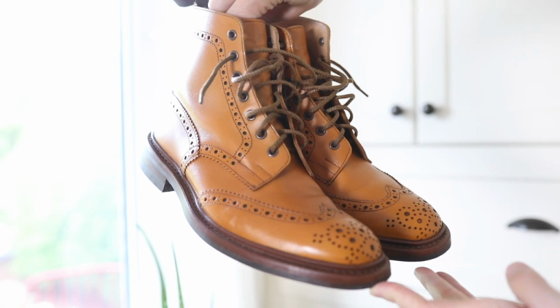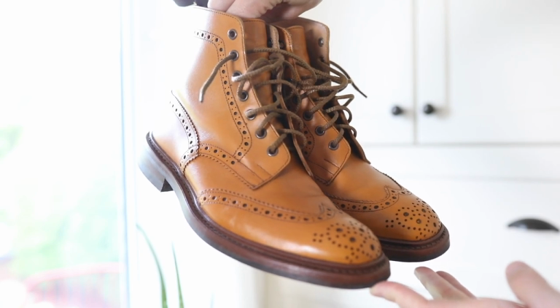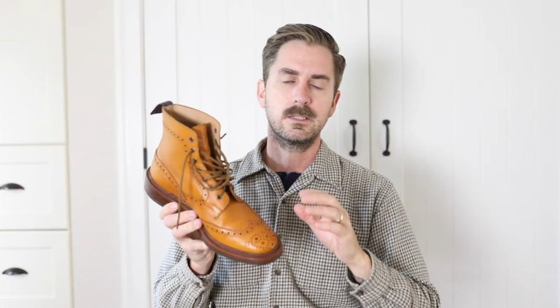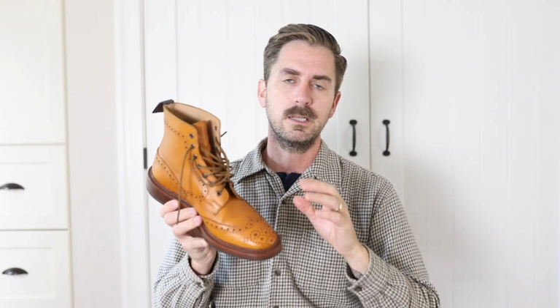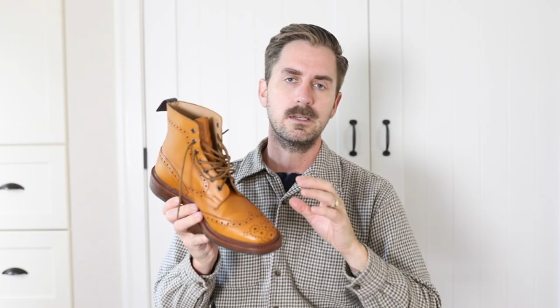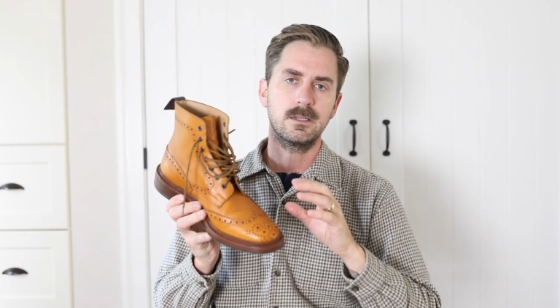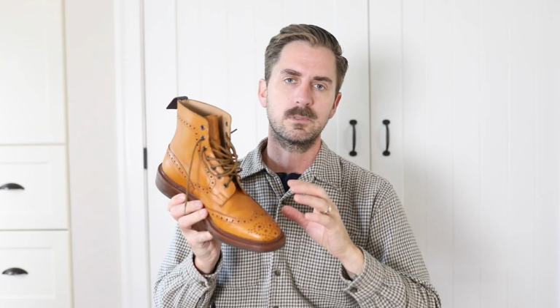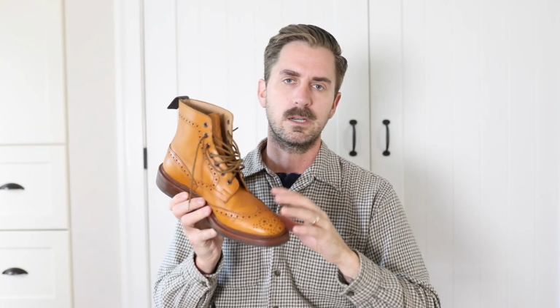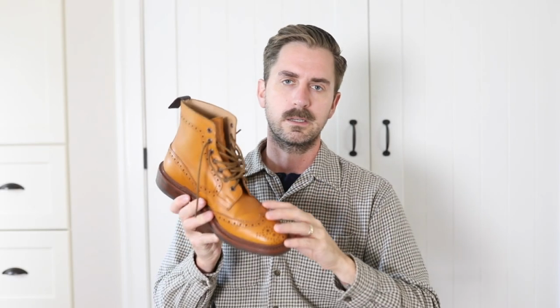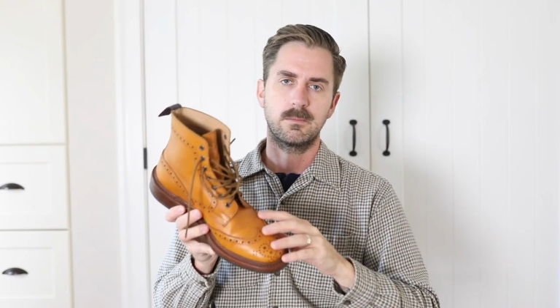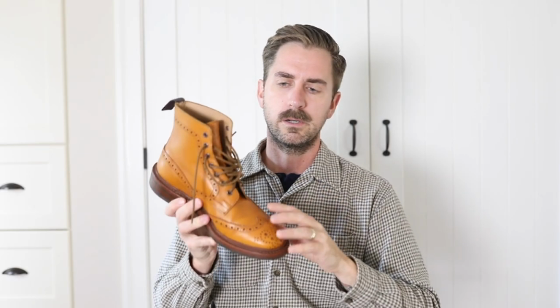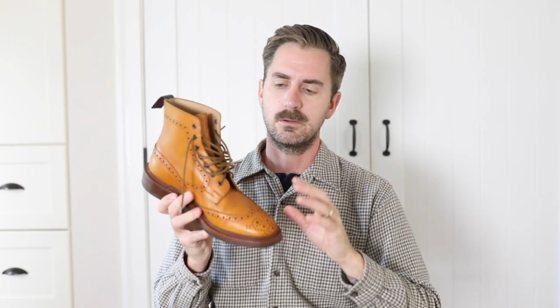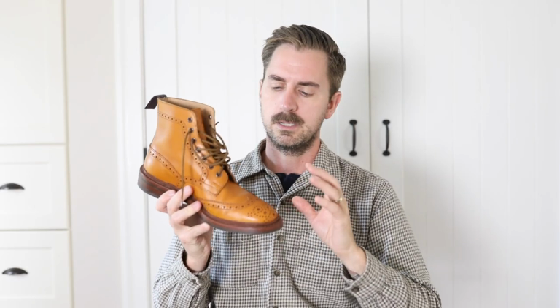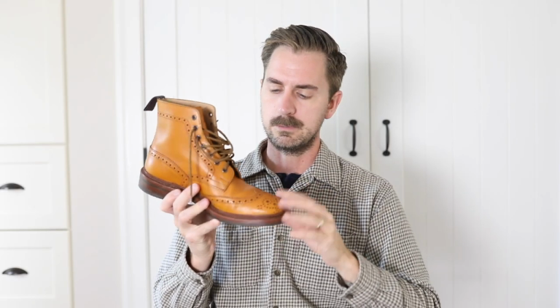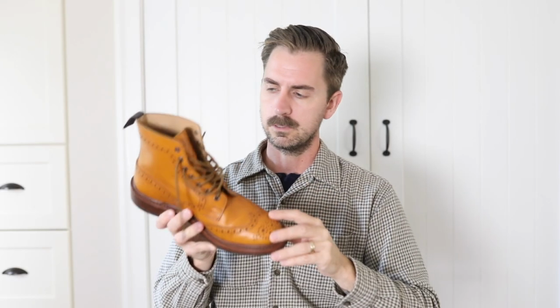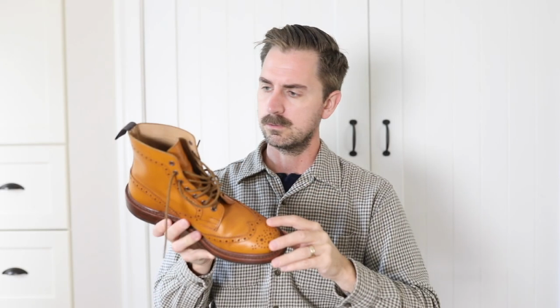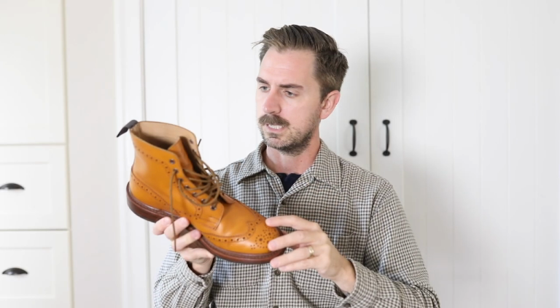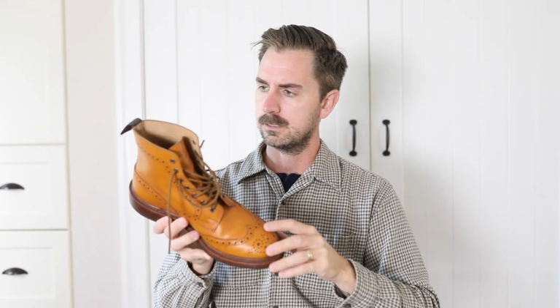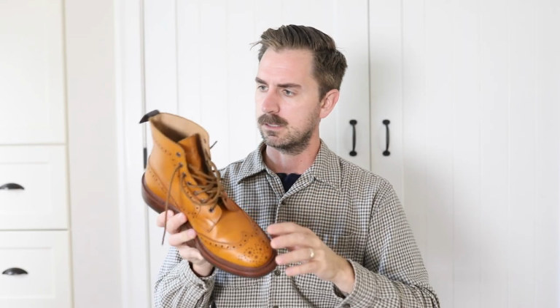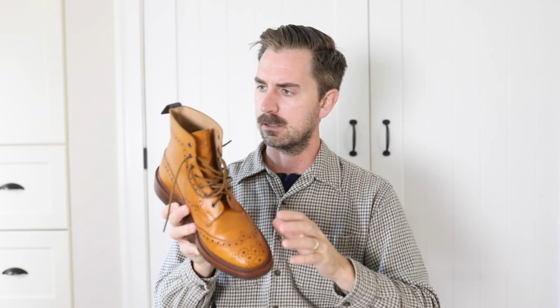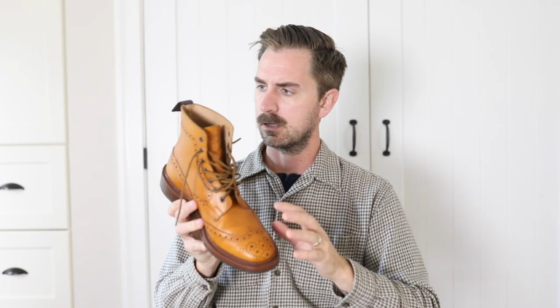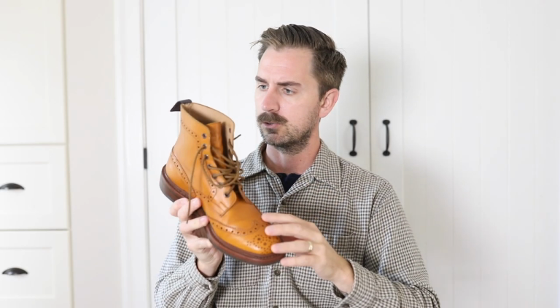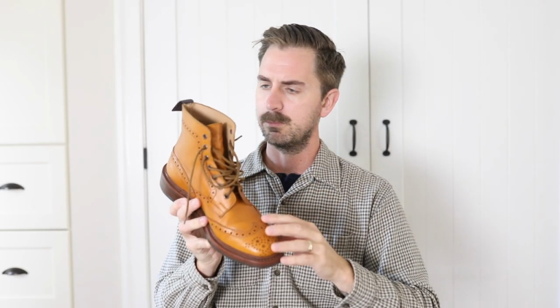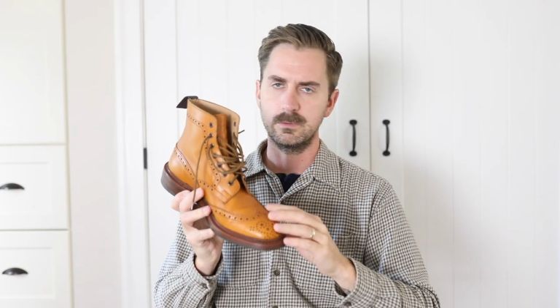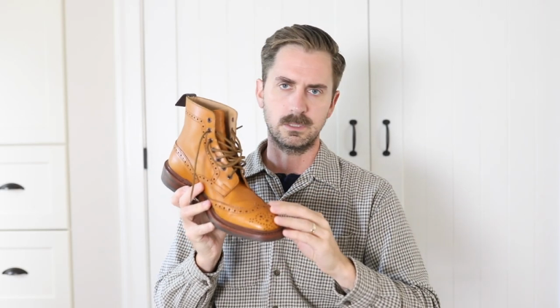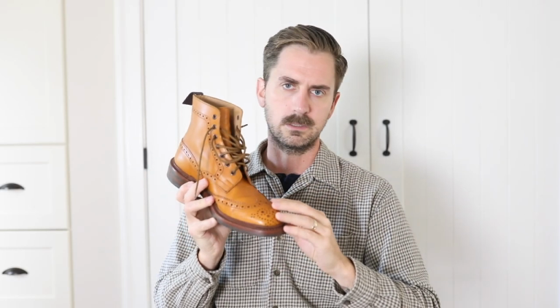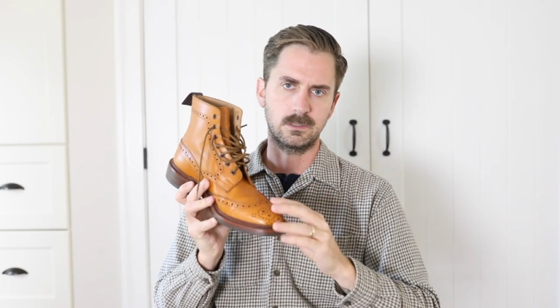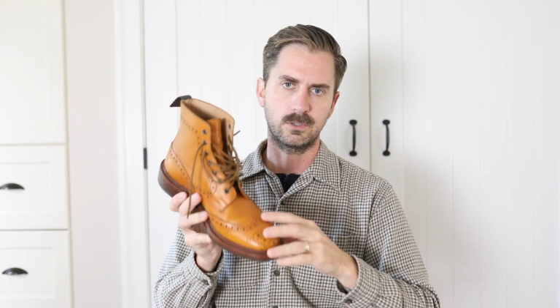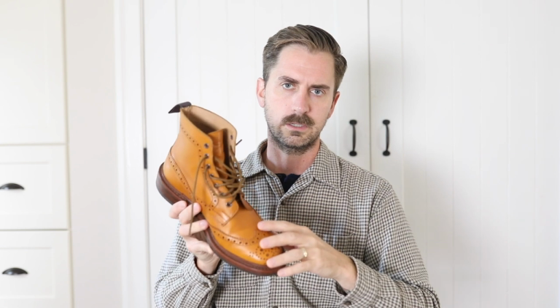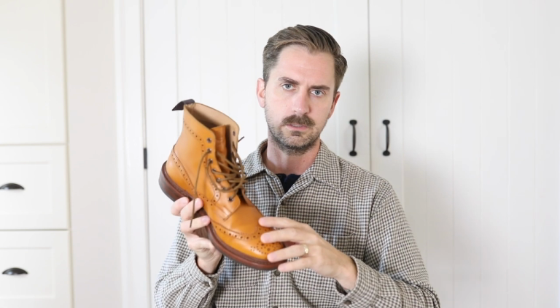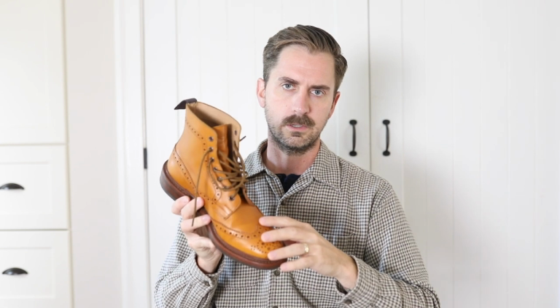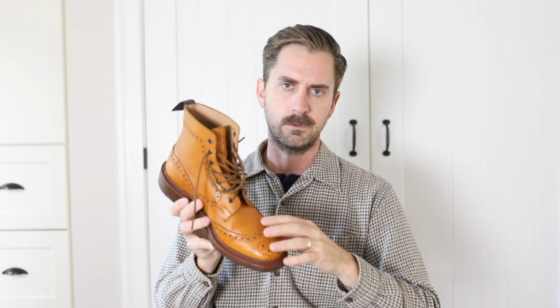Today I am talking about an absolute classic country boot. This is the Tricker Stow.